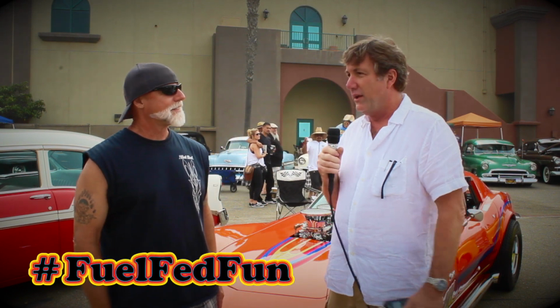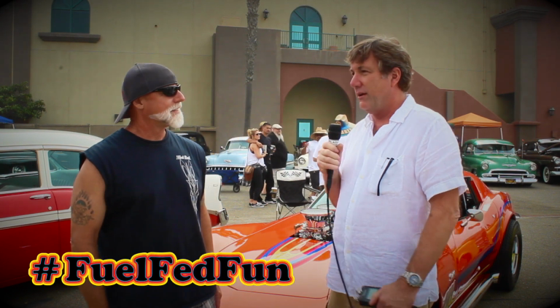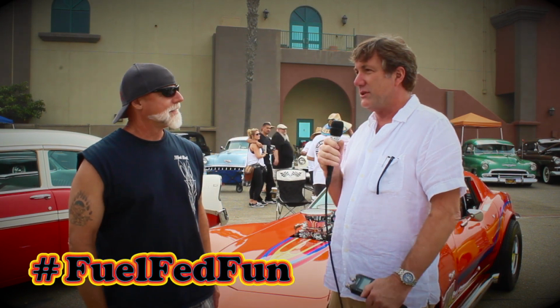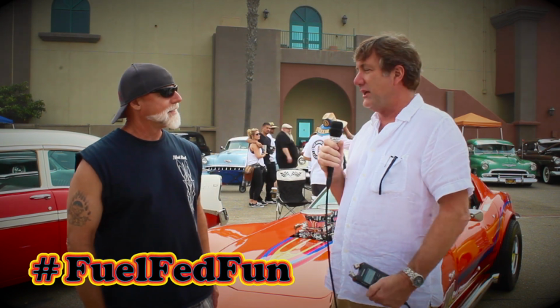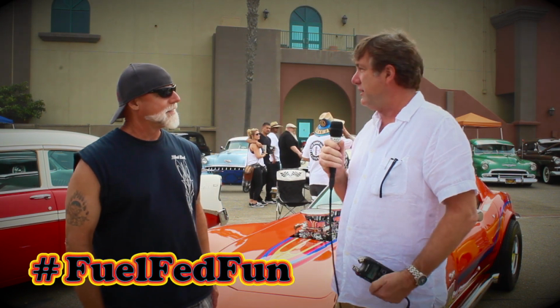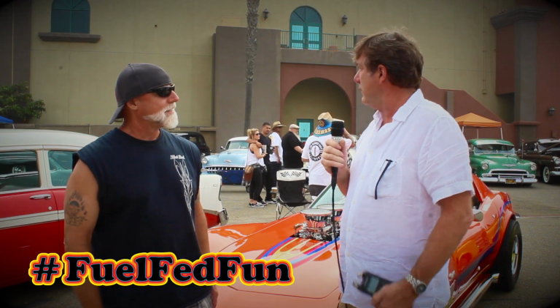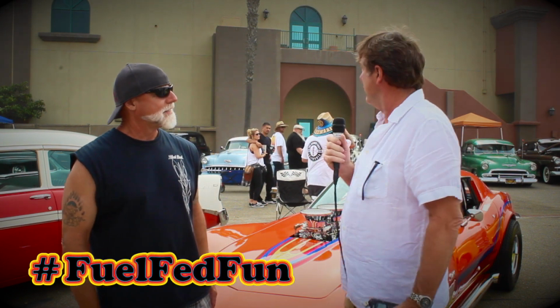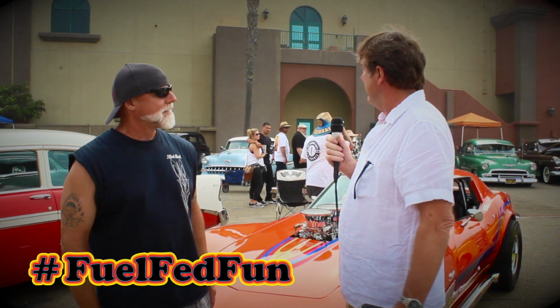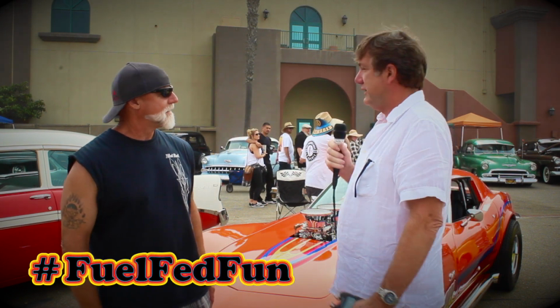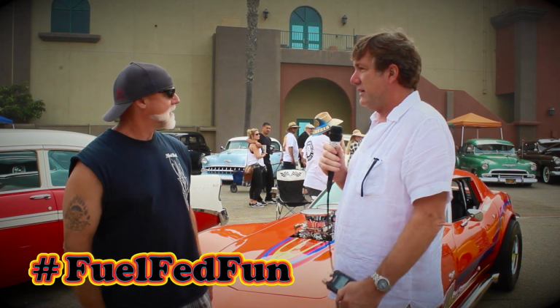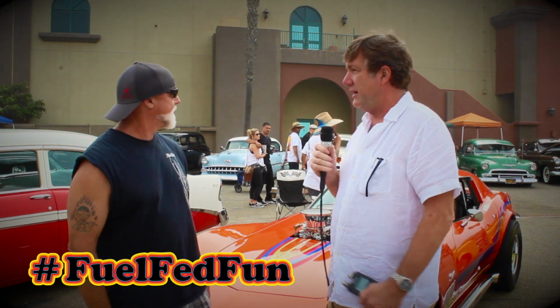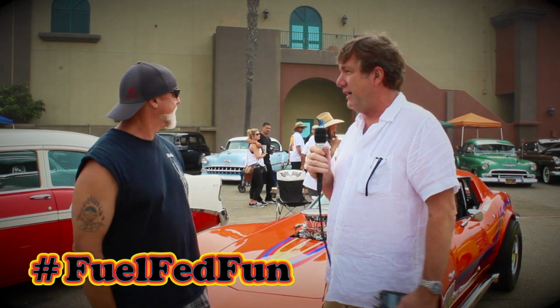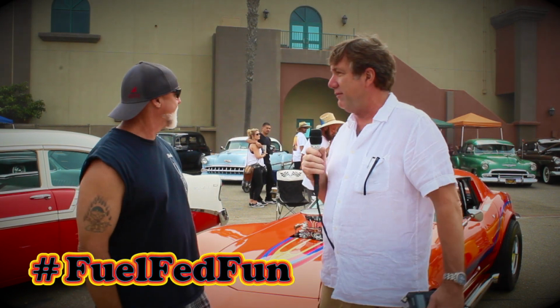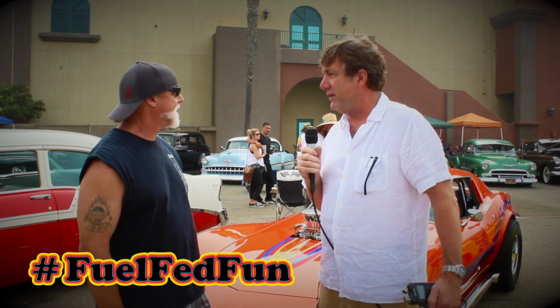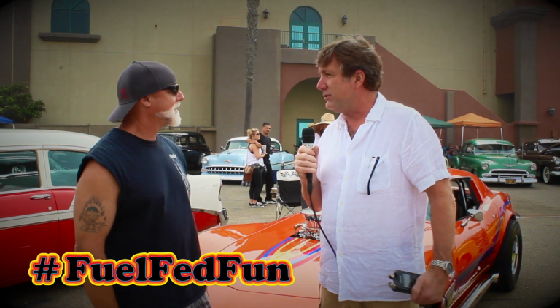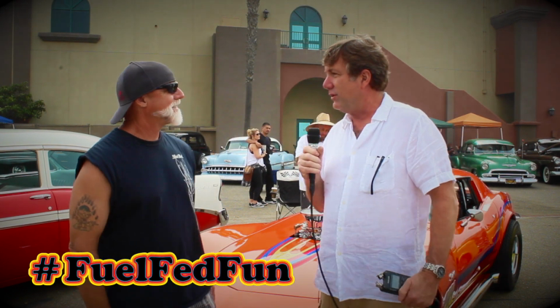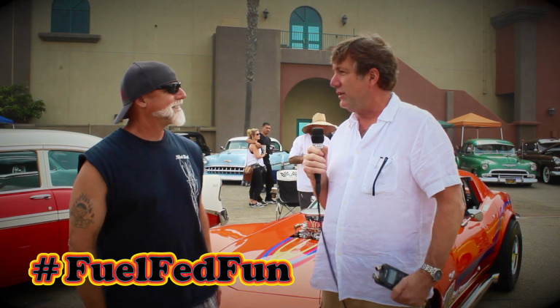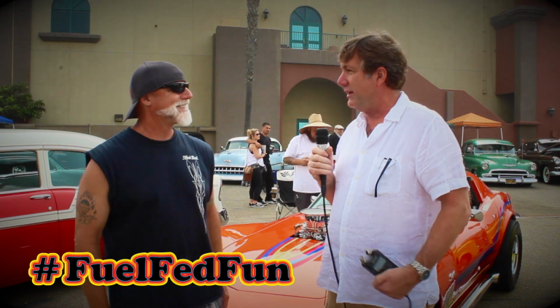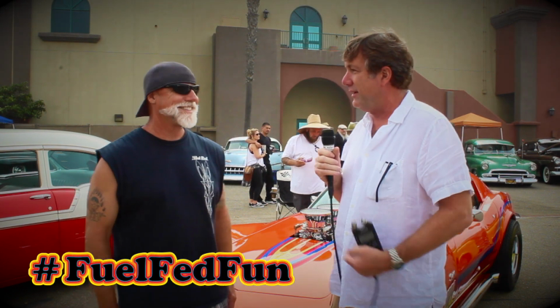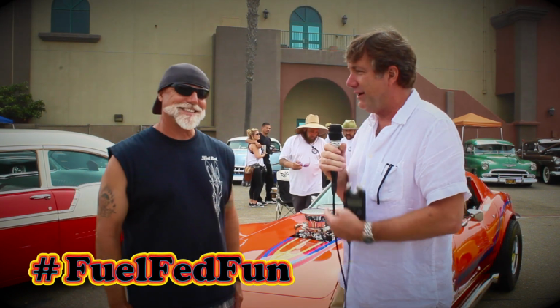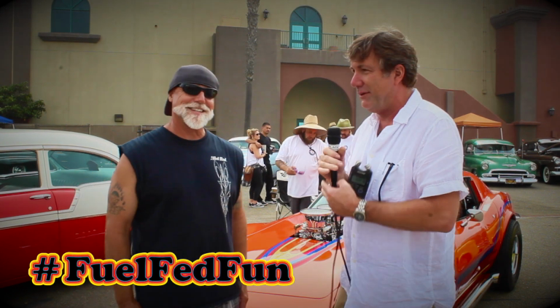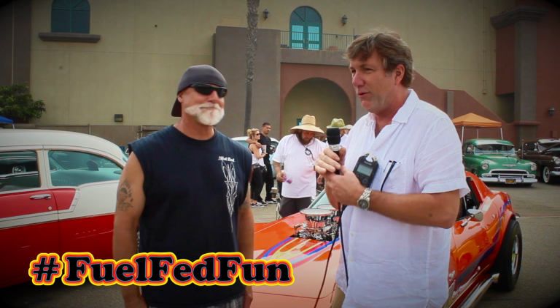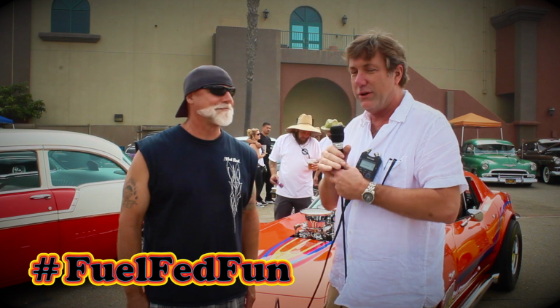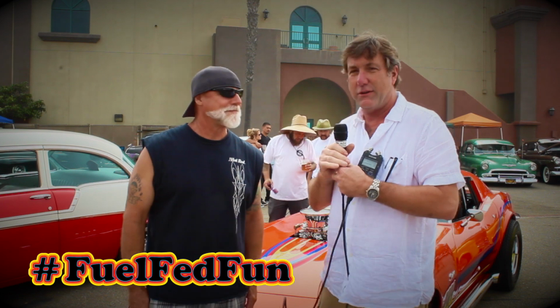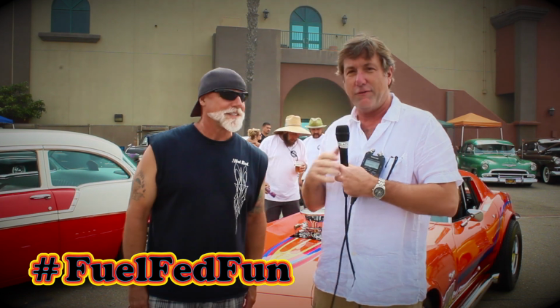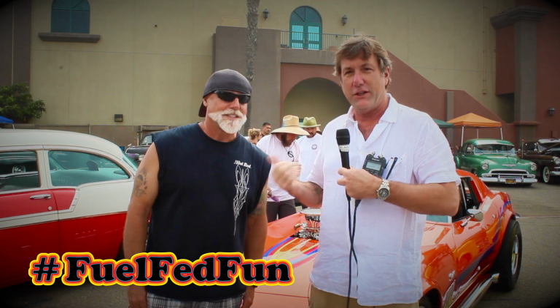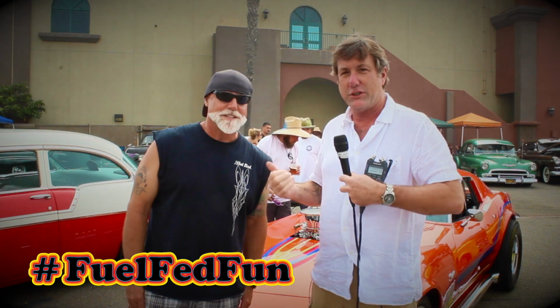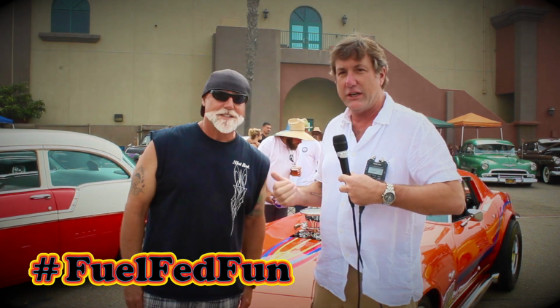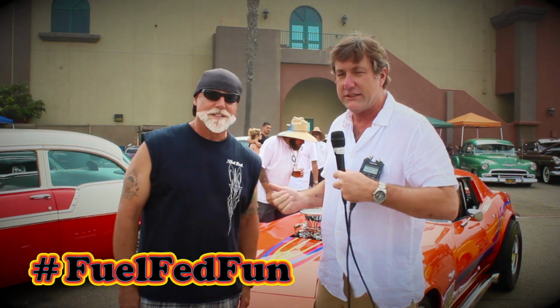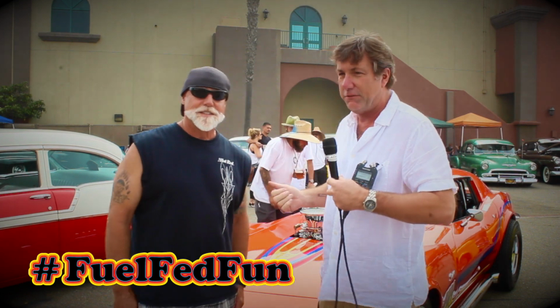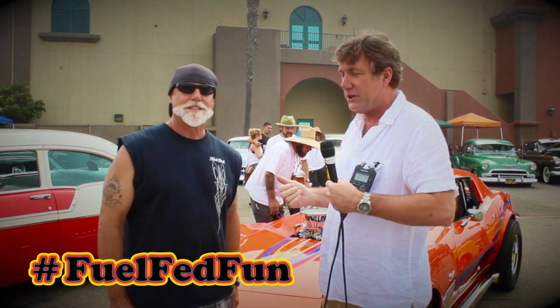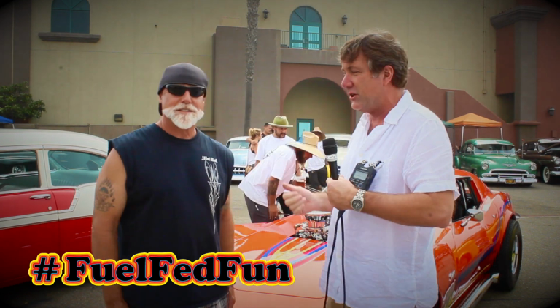It was sunny earlier, but now the fog's rolling in. And I'm here with my friend Tracy Fisher.